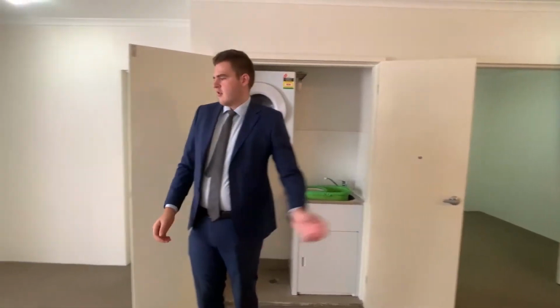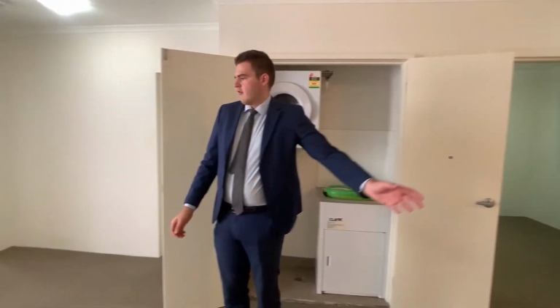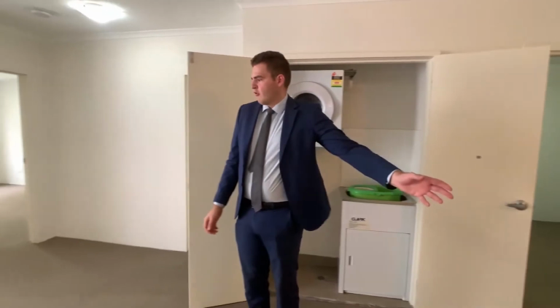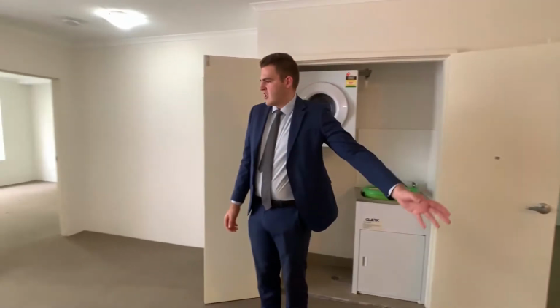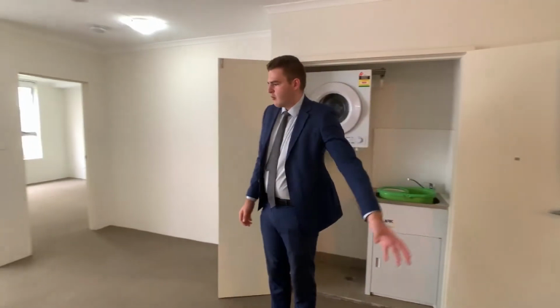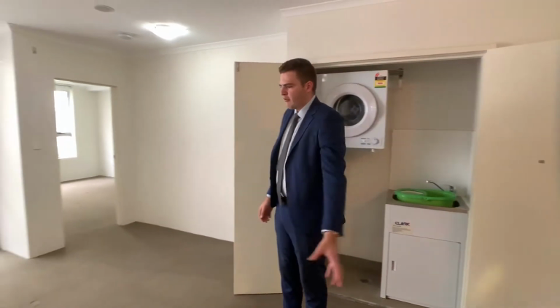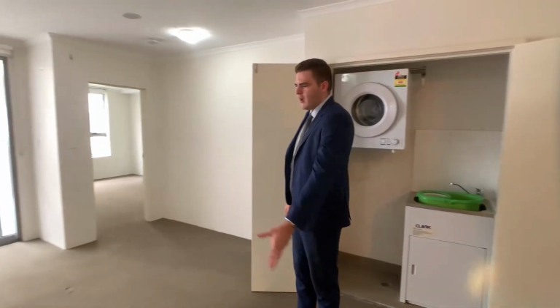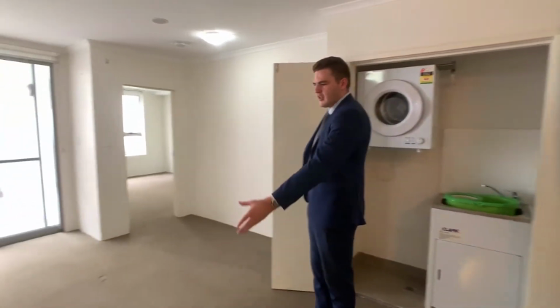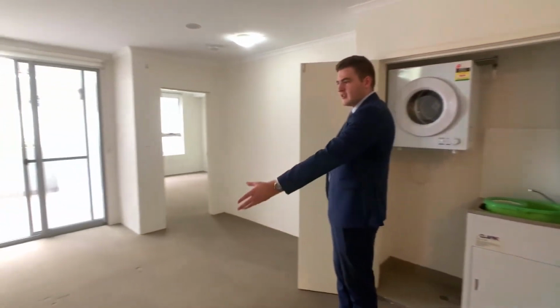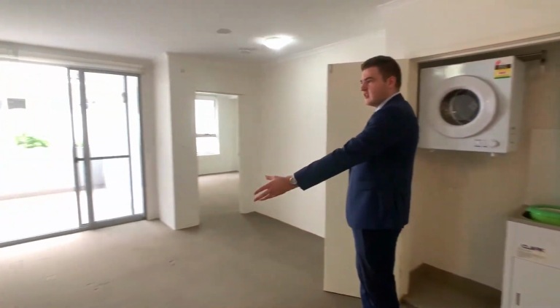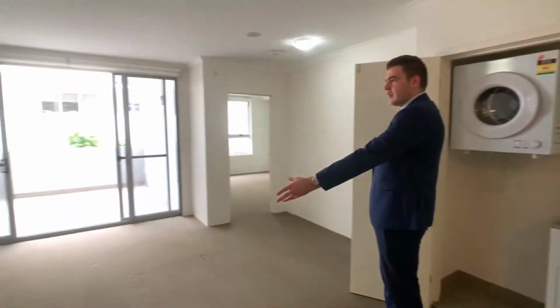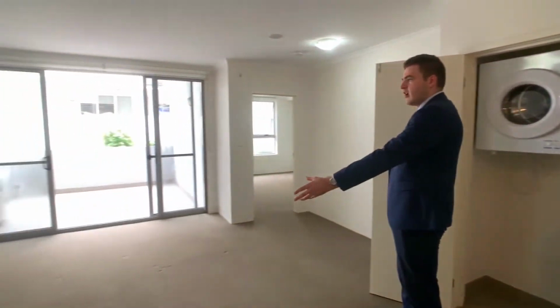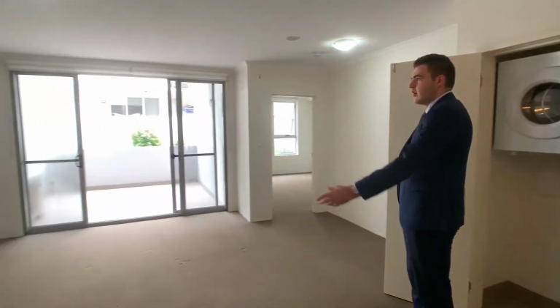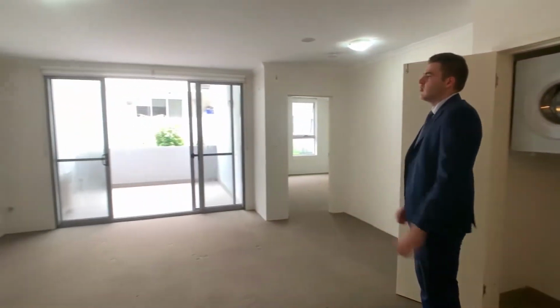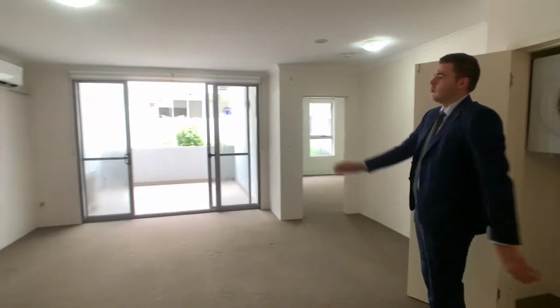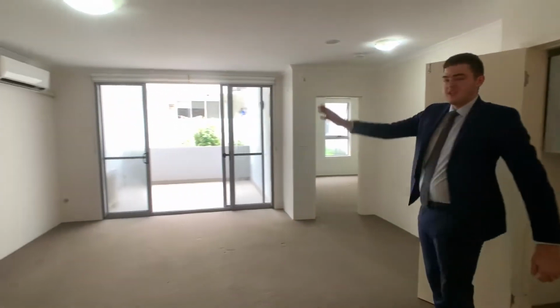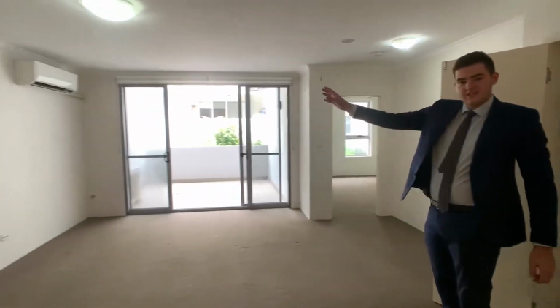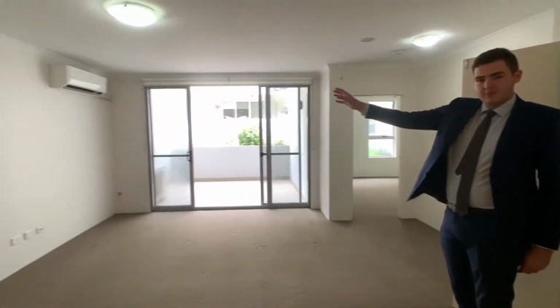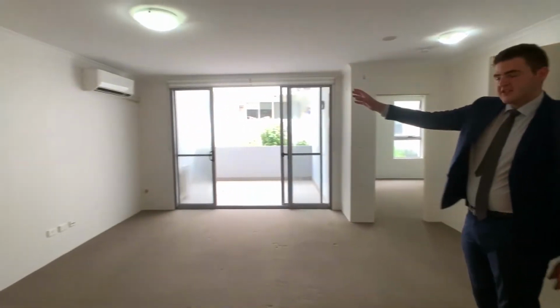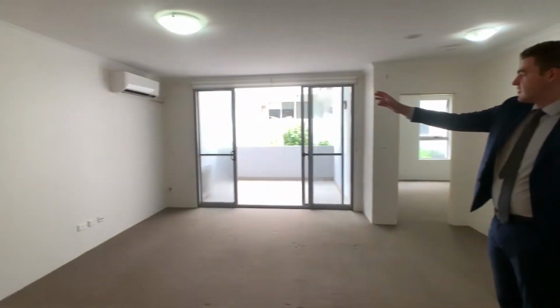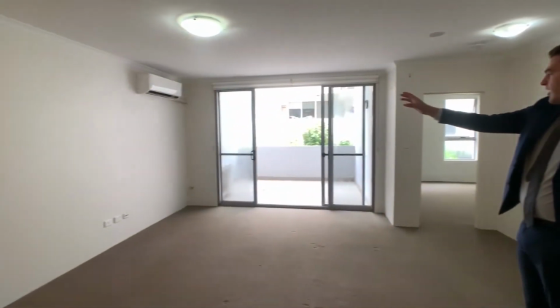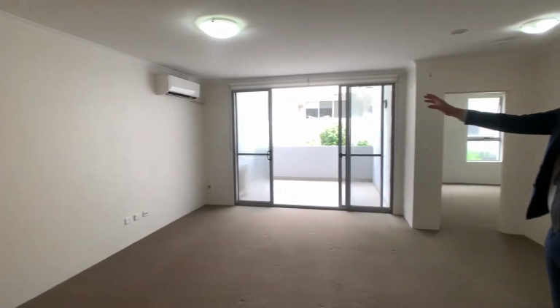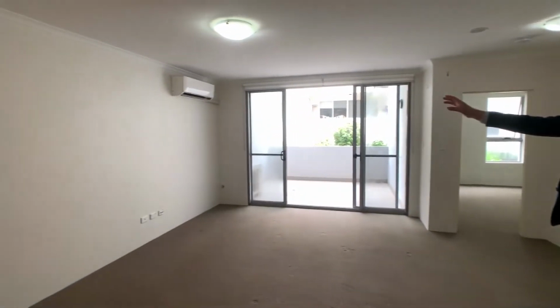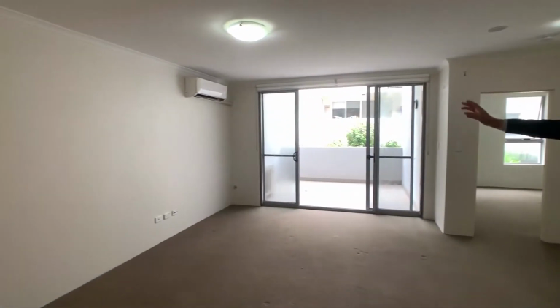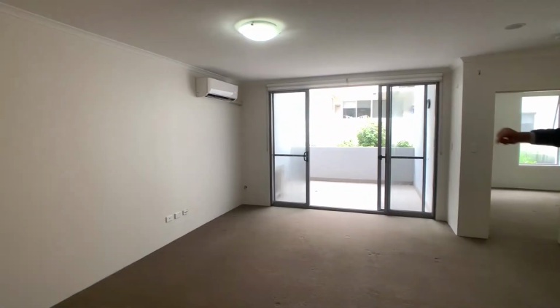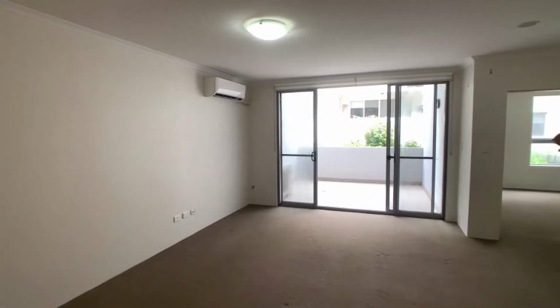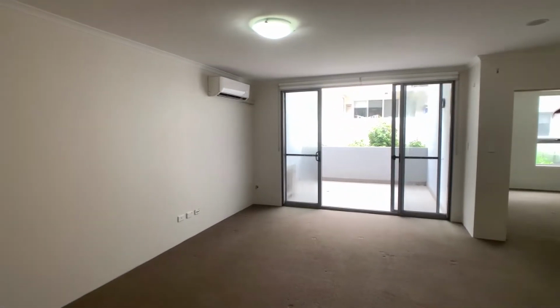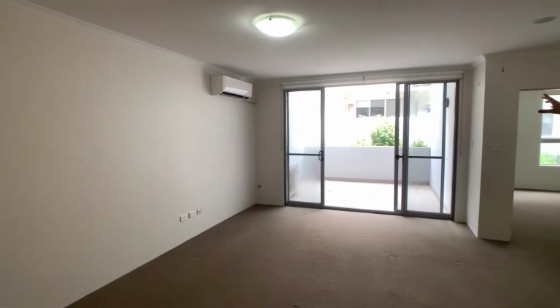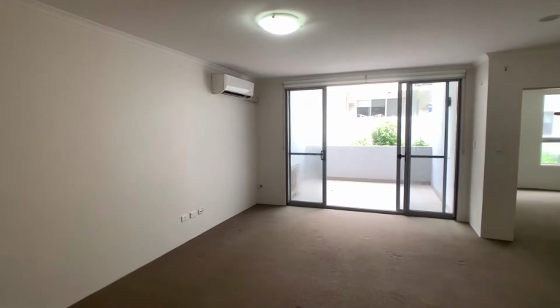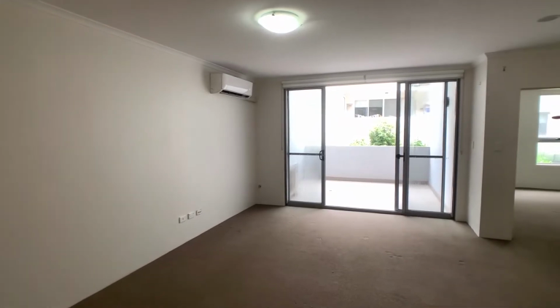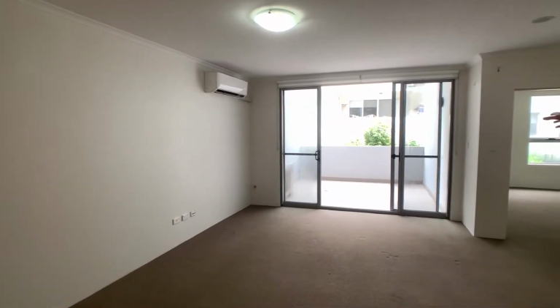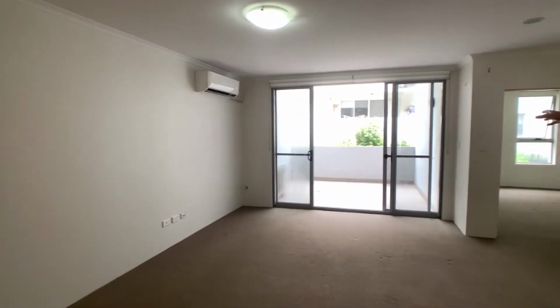From here we flow out into the living area, which has a split system aircon, and that goes onto the balcony.